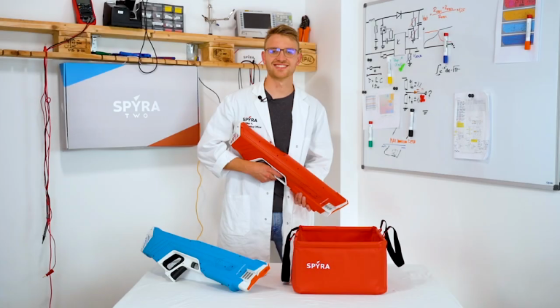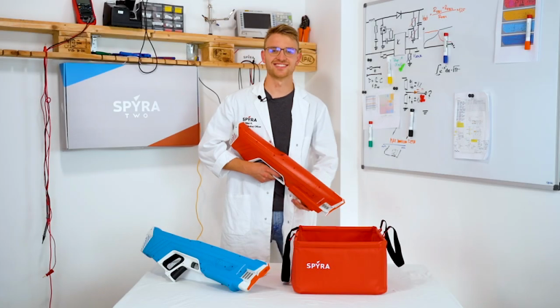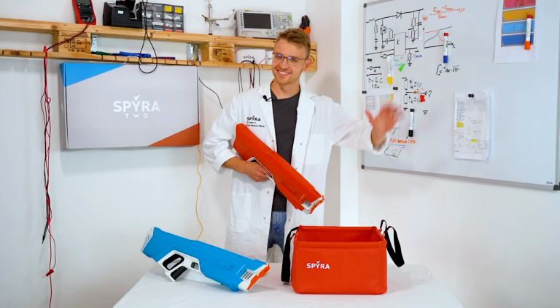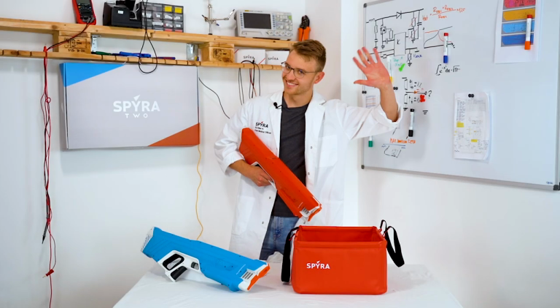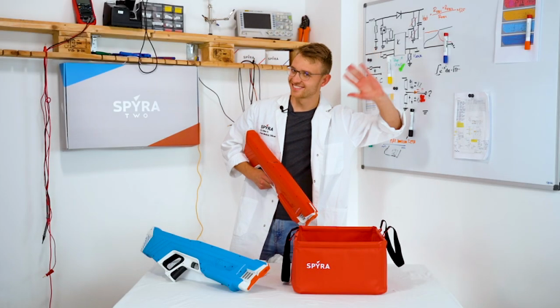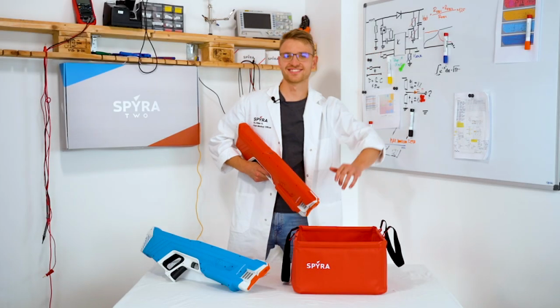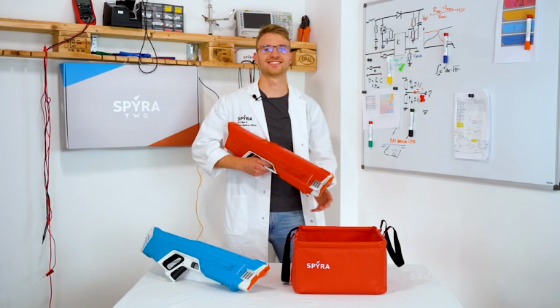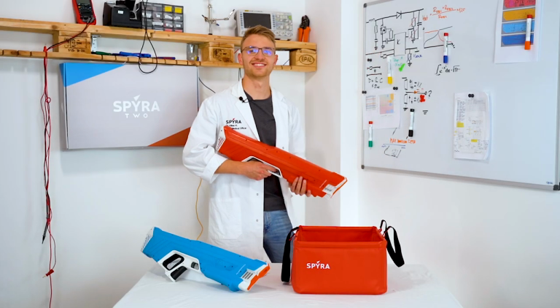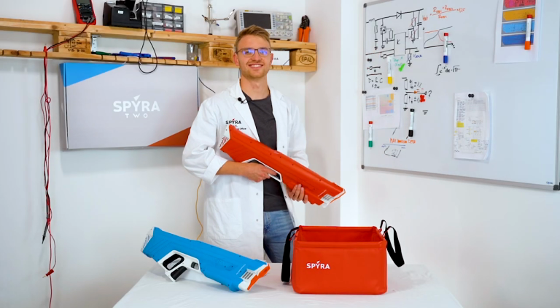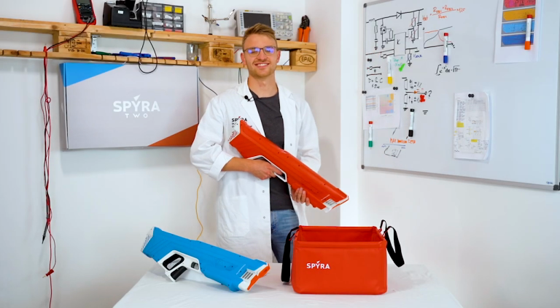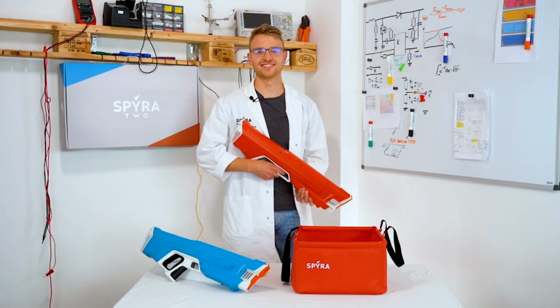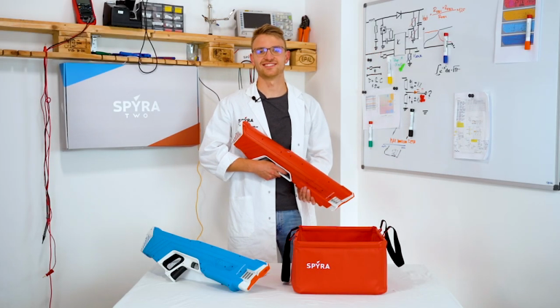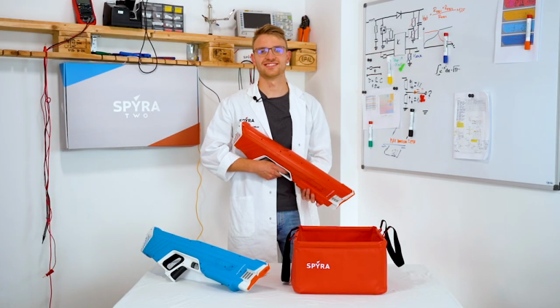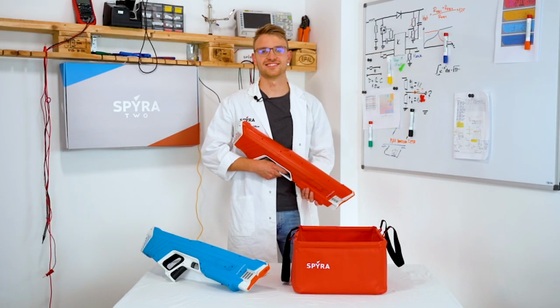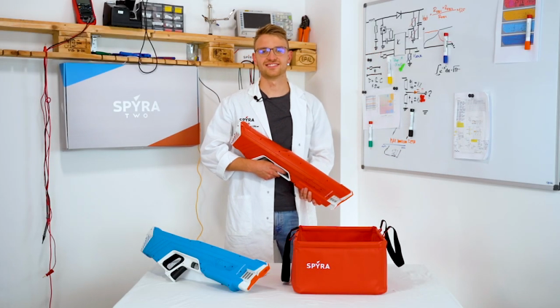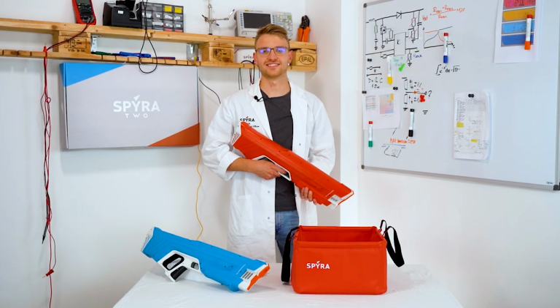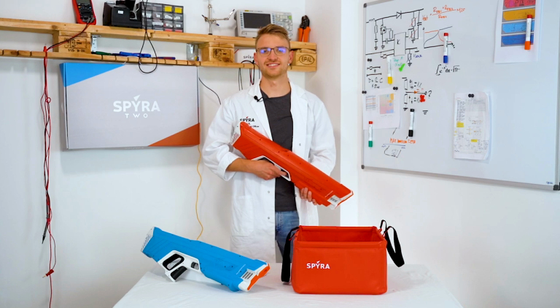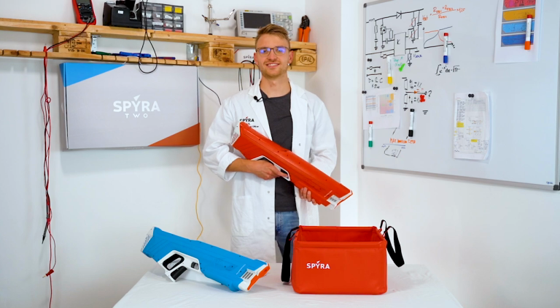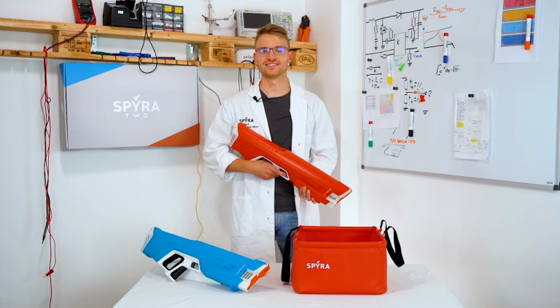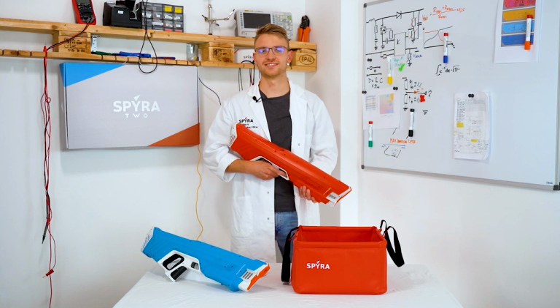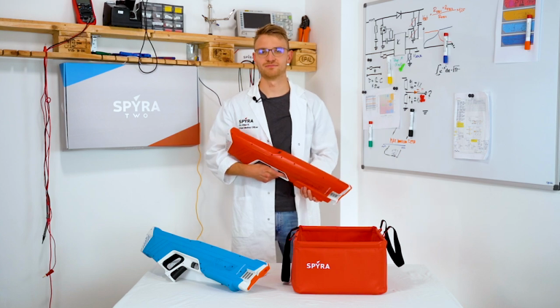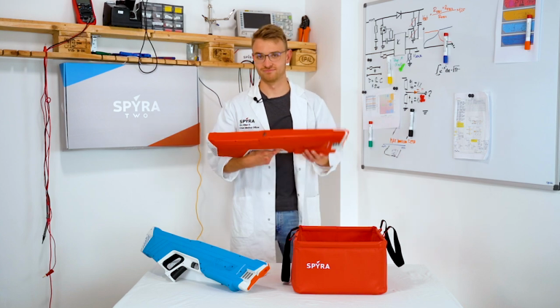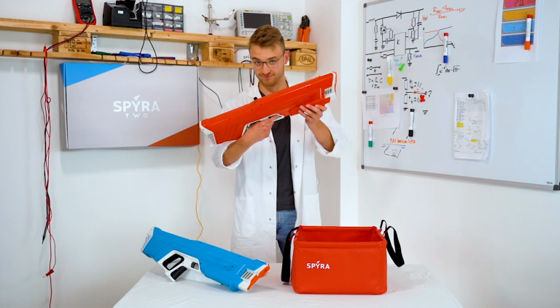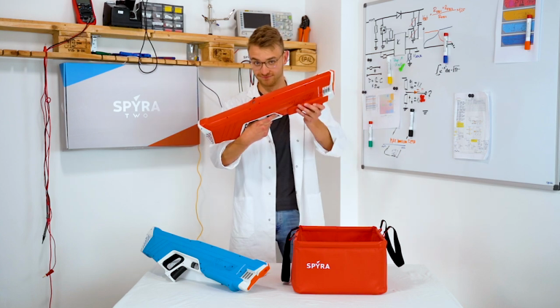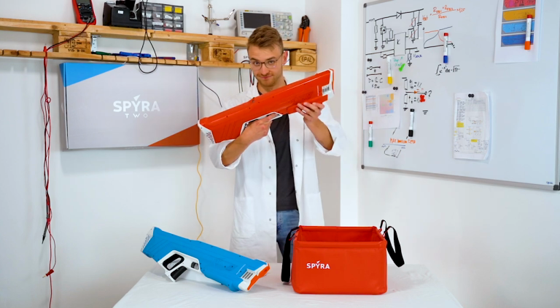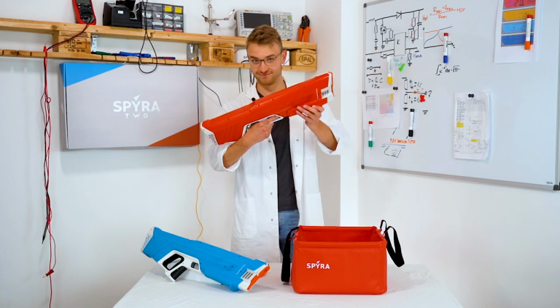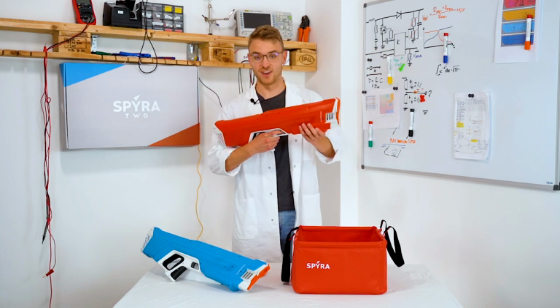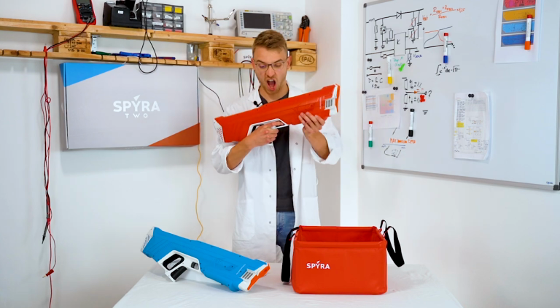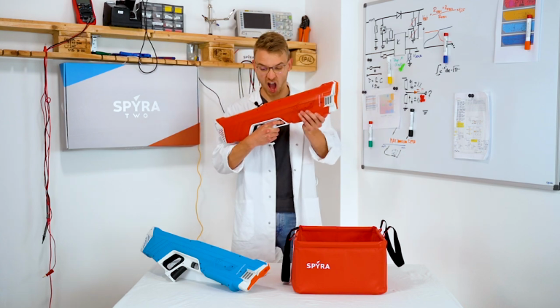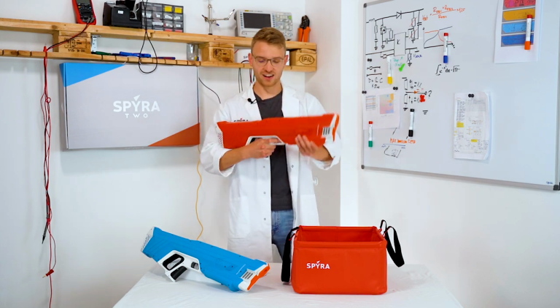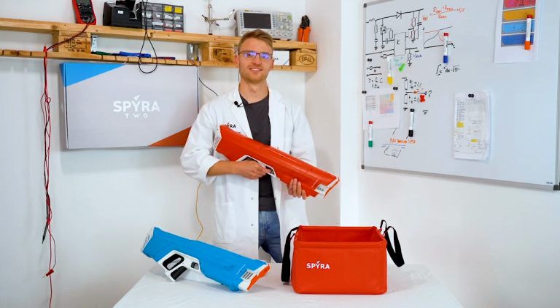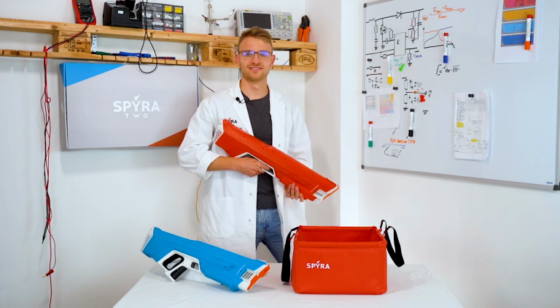Hi guys, this is Team Spira. We have posted this quick start guide for the initial setup of your brand new Epic Spira 2.